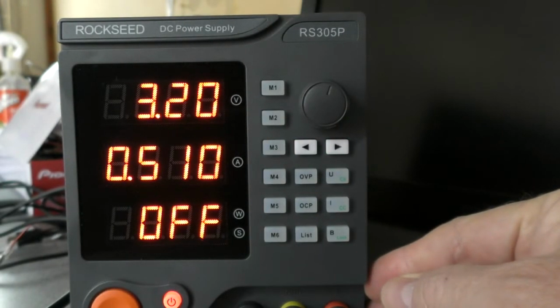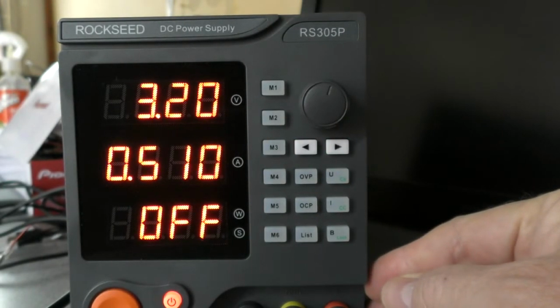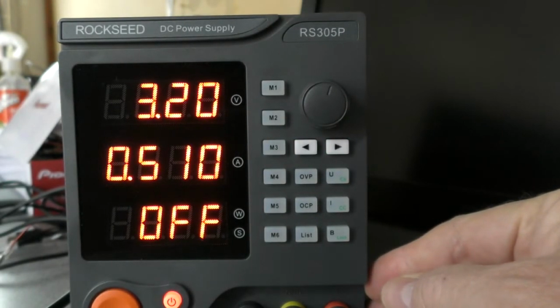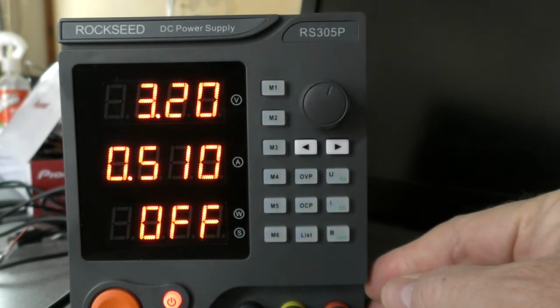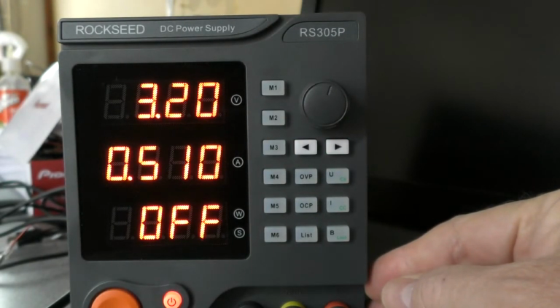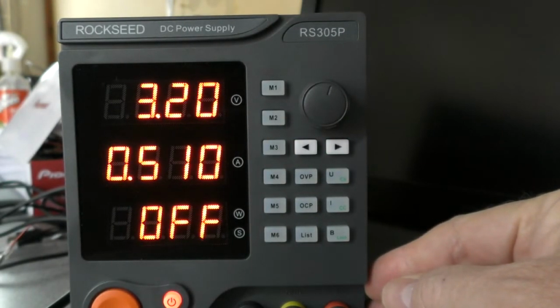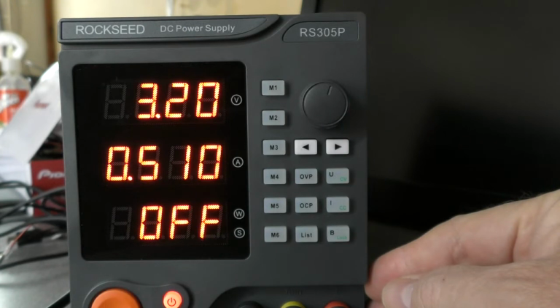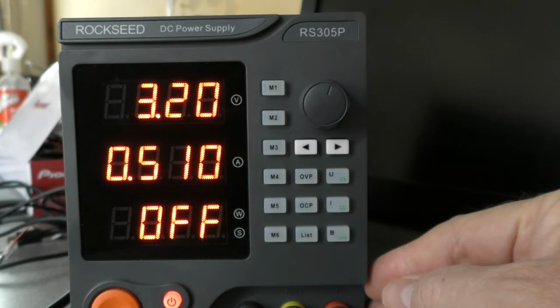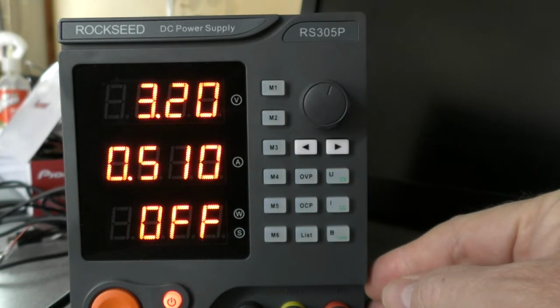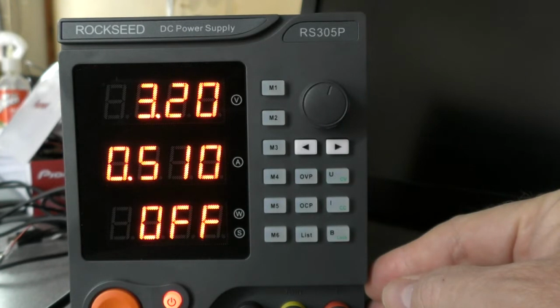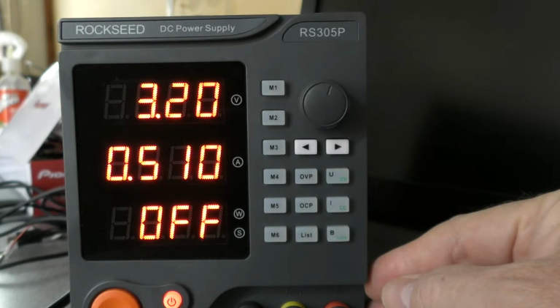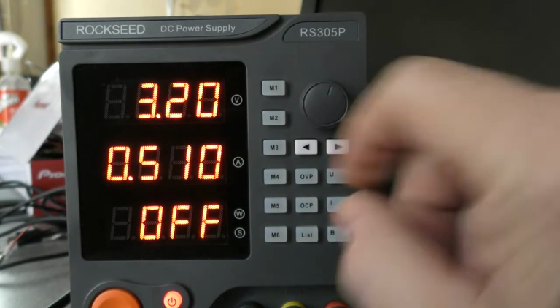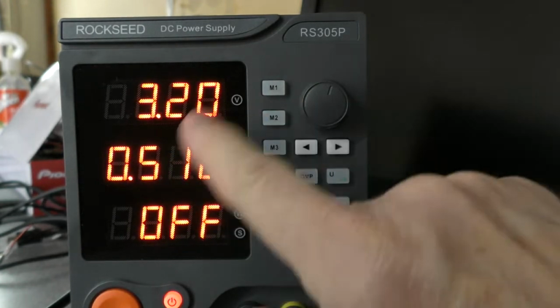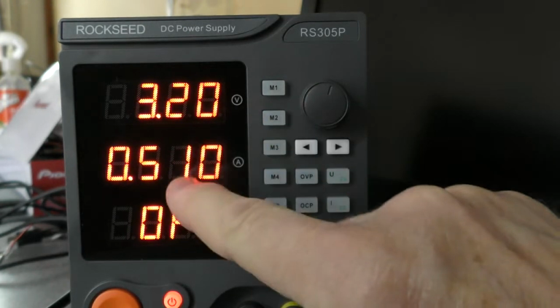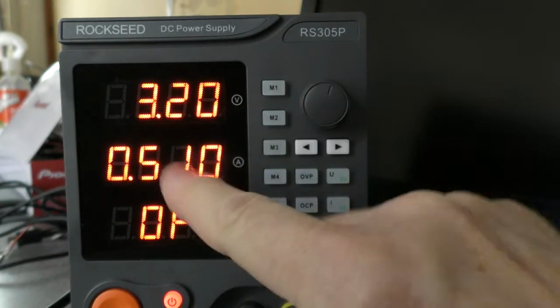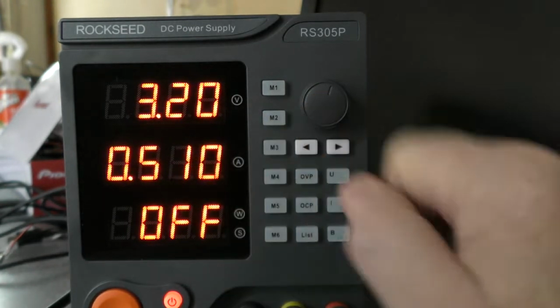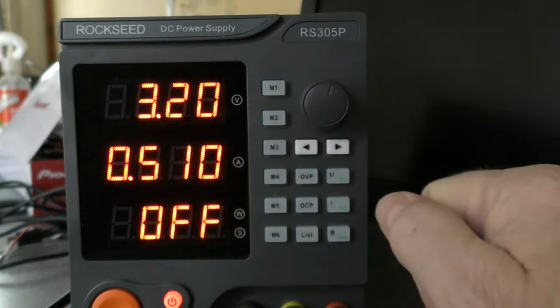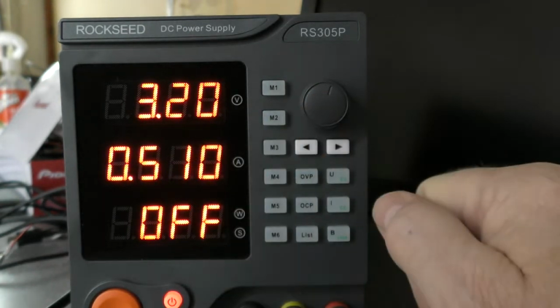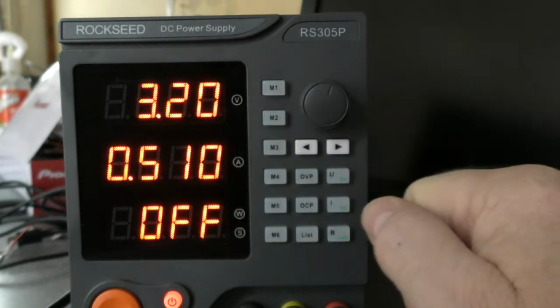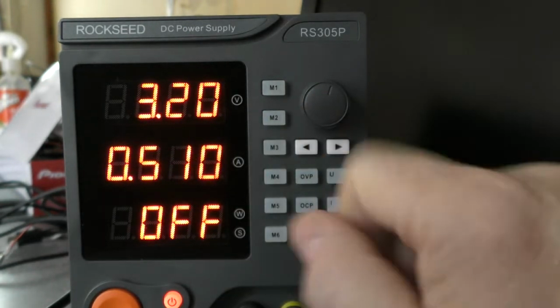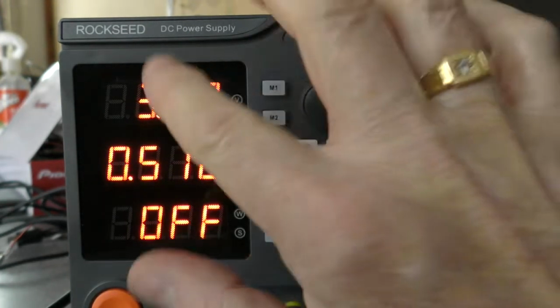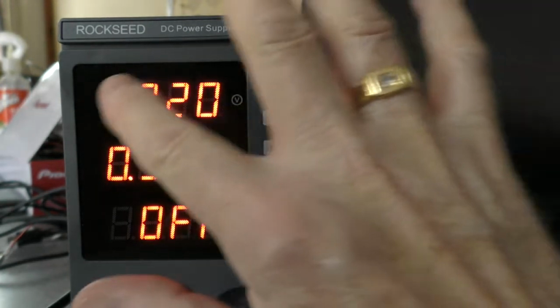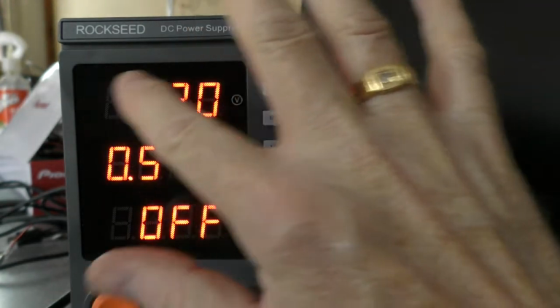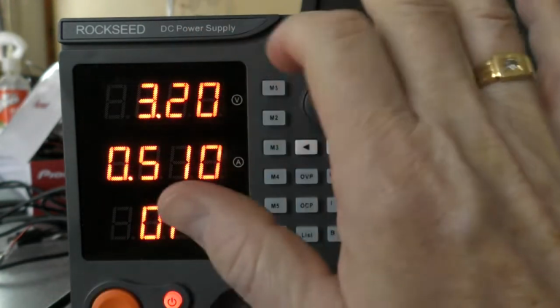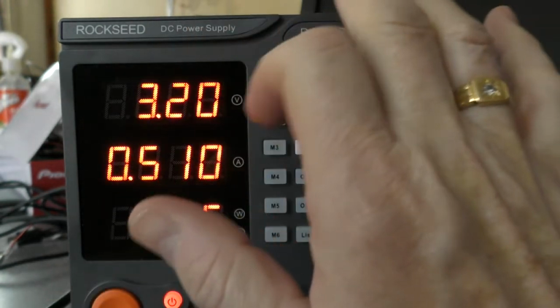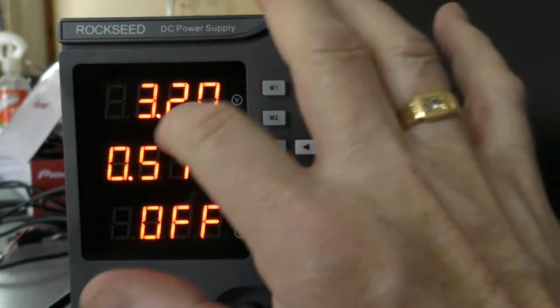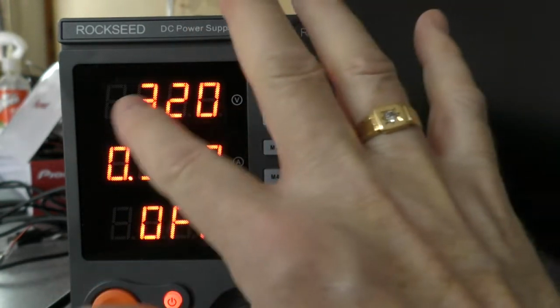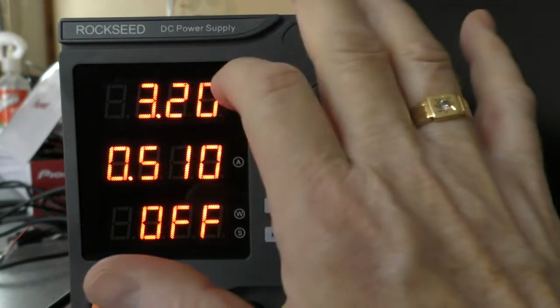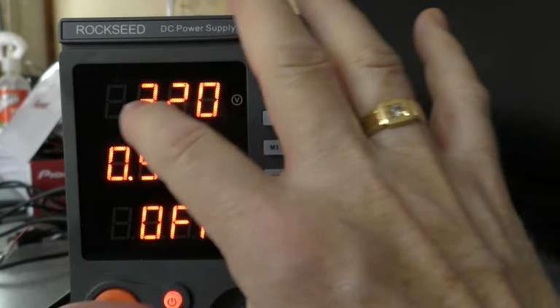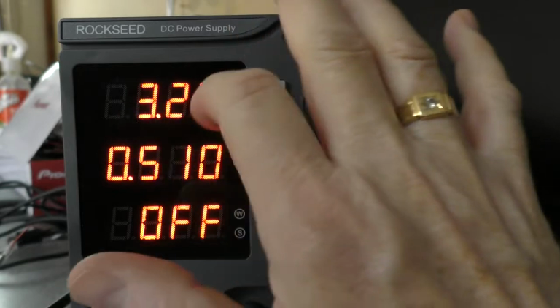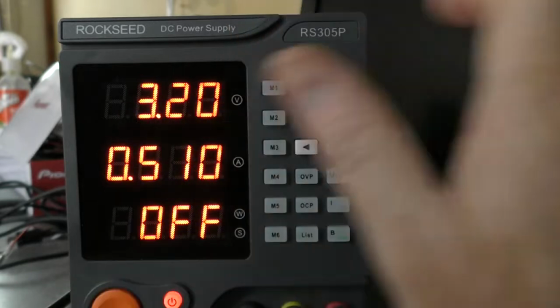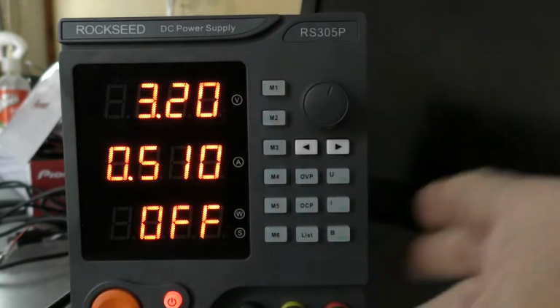Looking at the screen through the camera, these look sort of yellow but they are actually a nice orangey red.